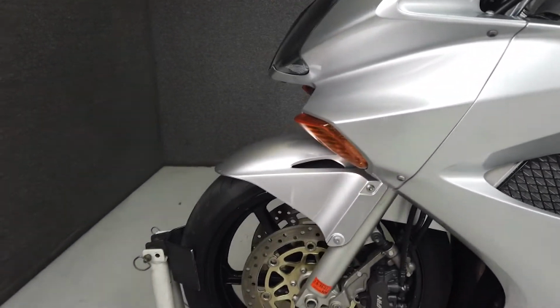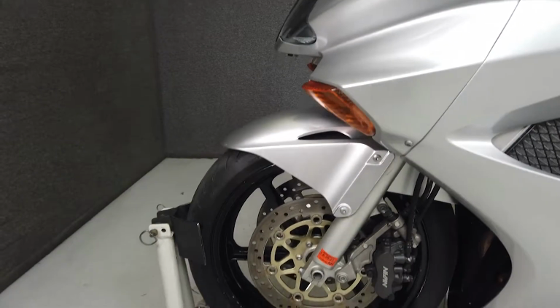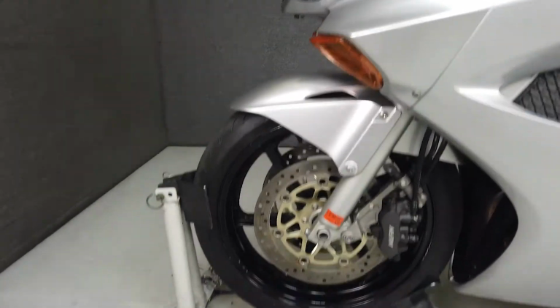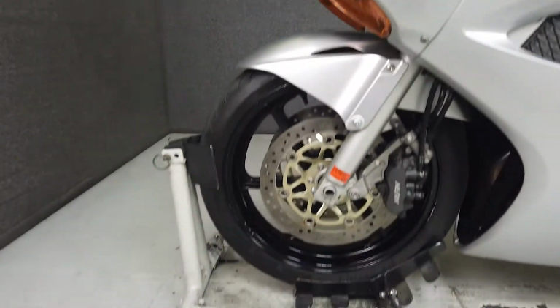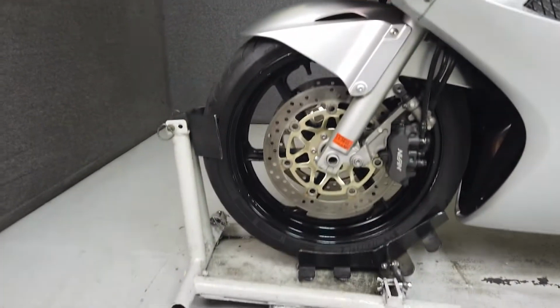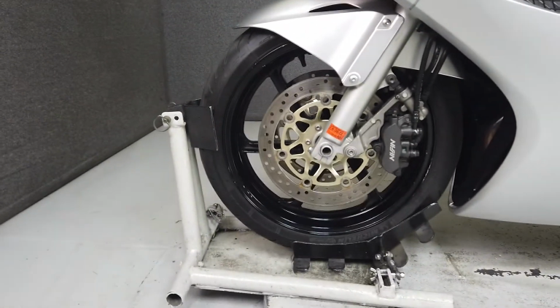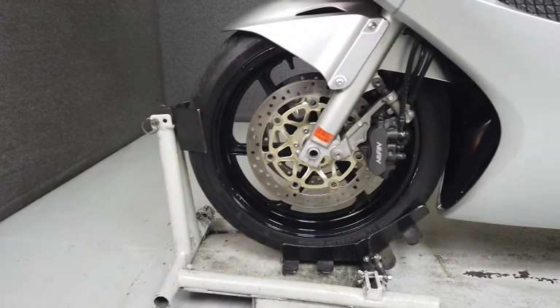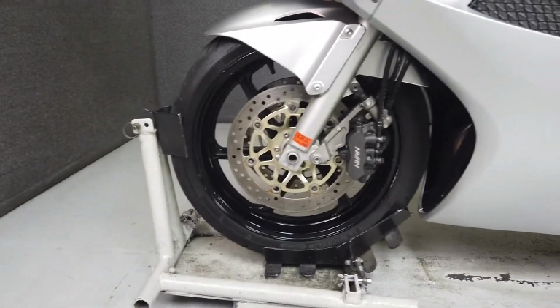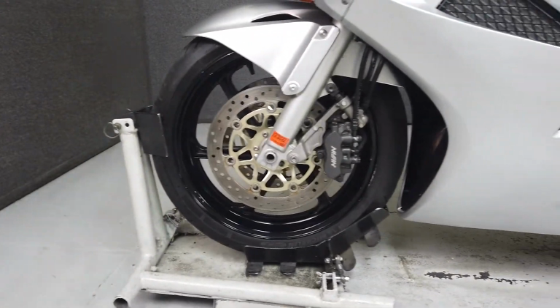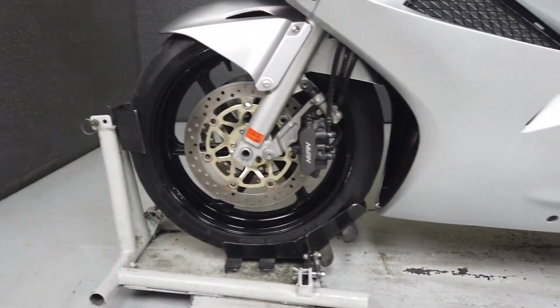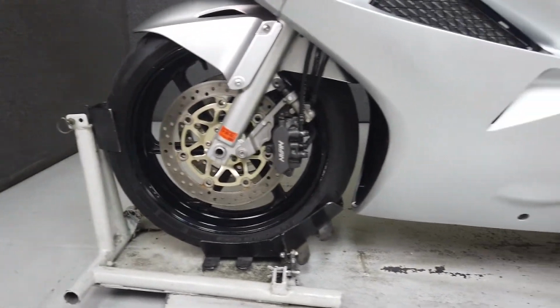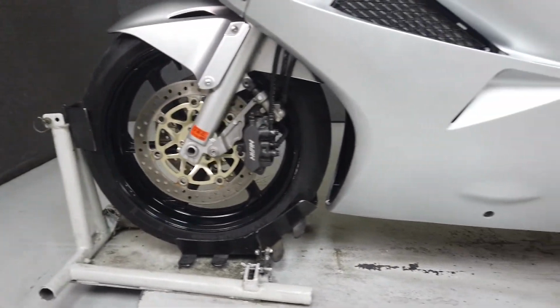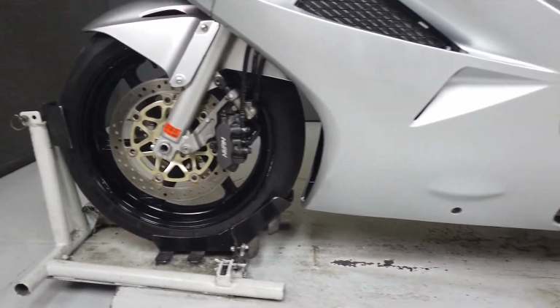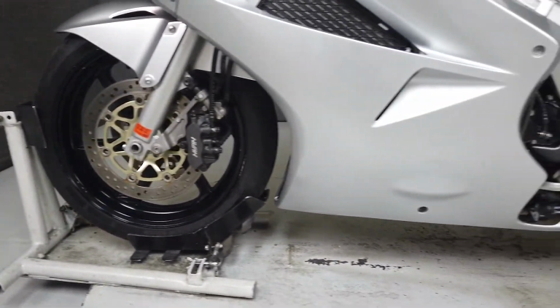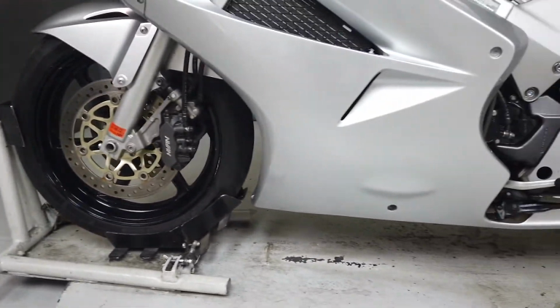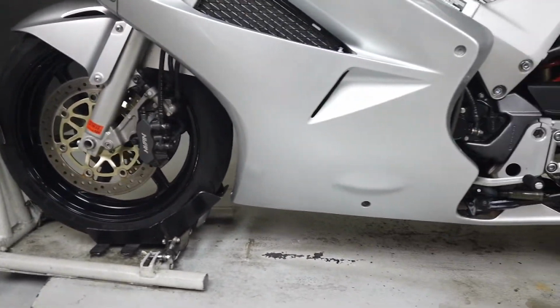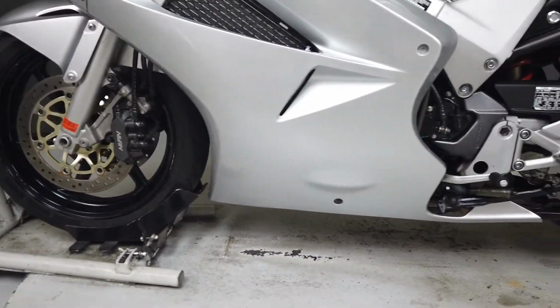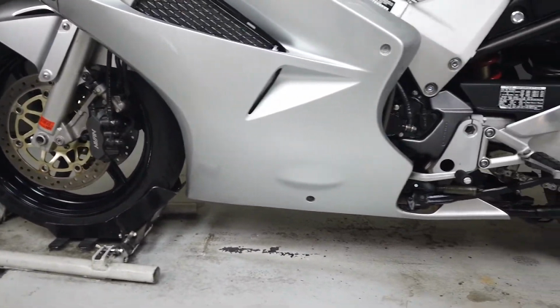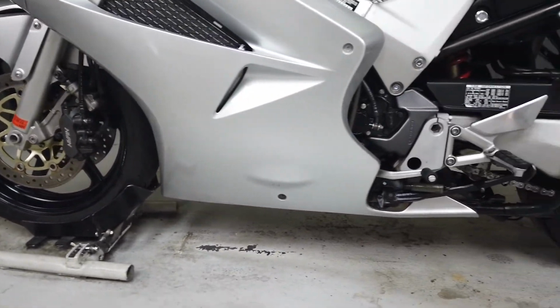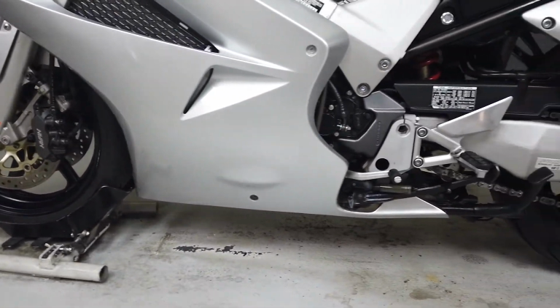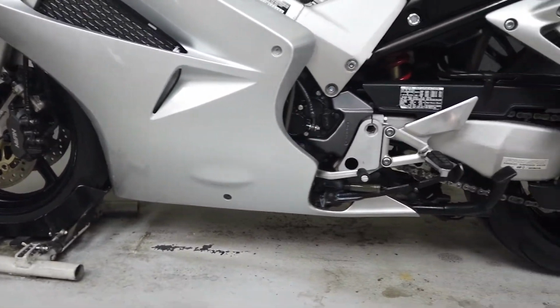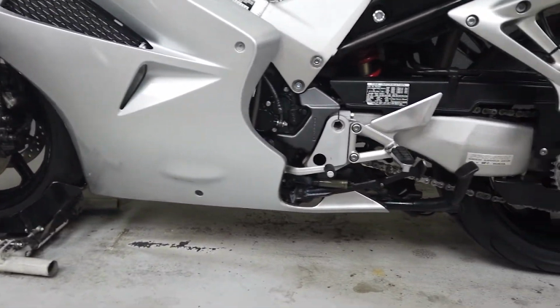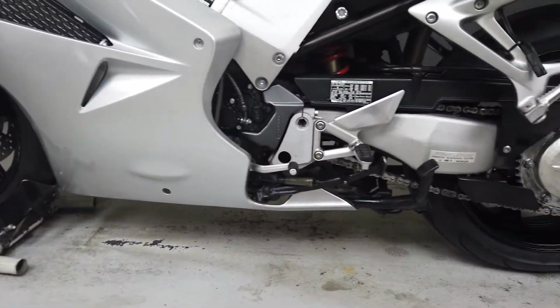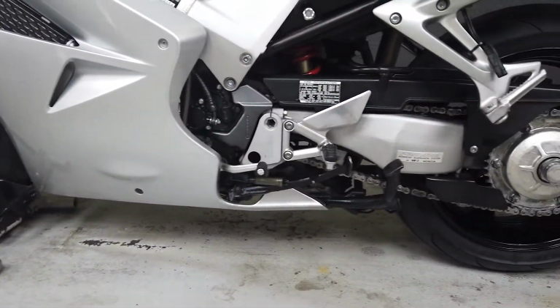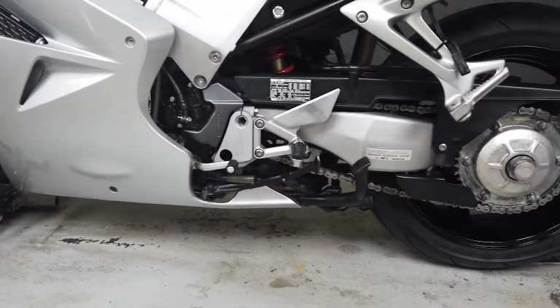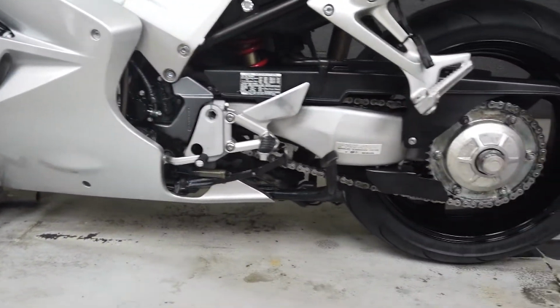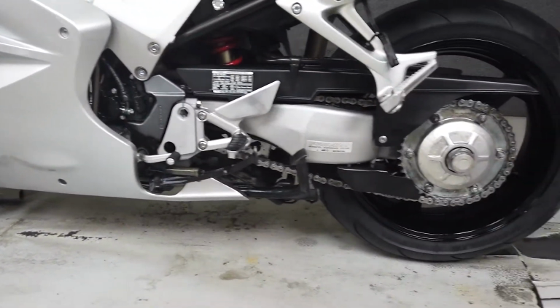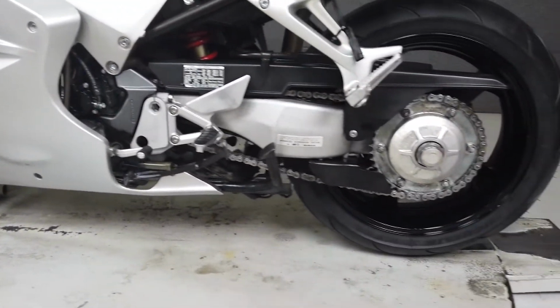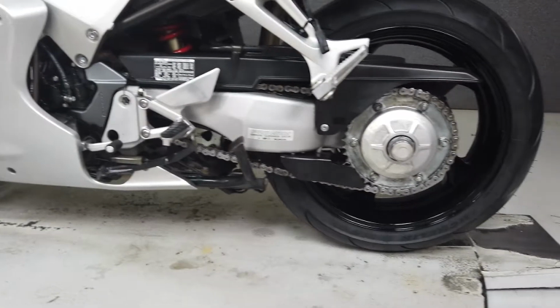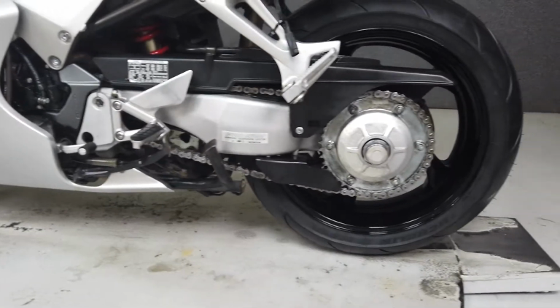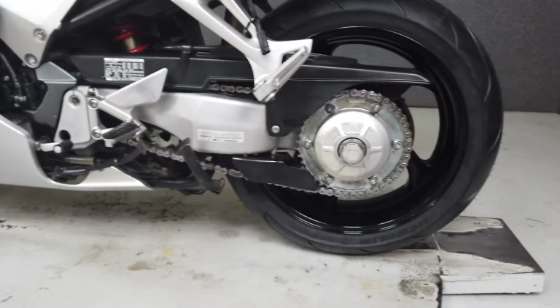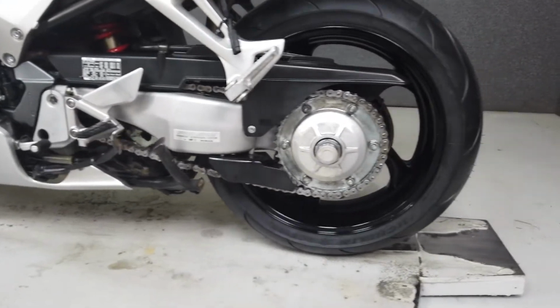We have also purchased the Cycle Check's vehicle history report. You can view this report by clicking the link on the right side of the video.